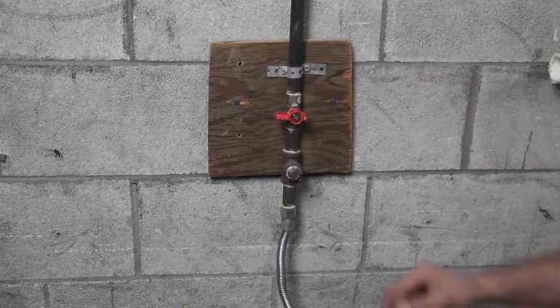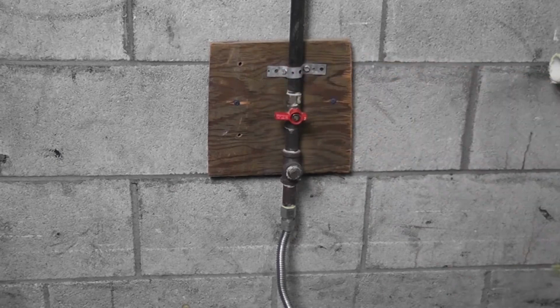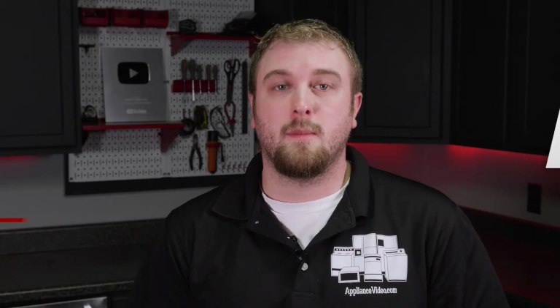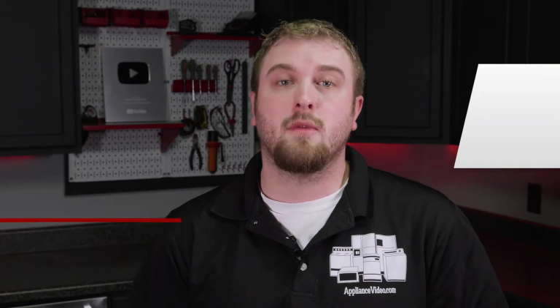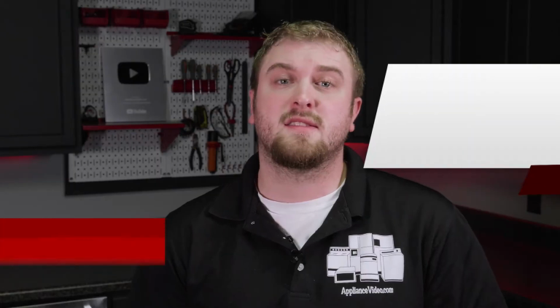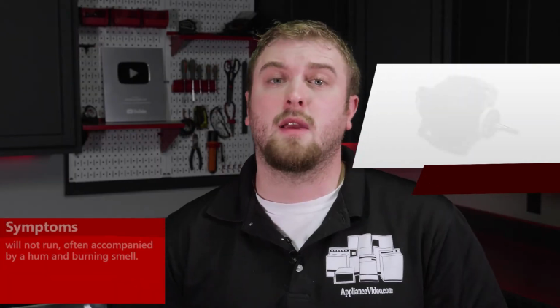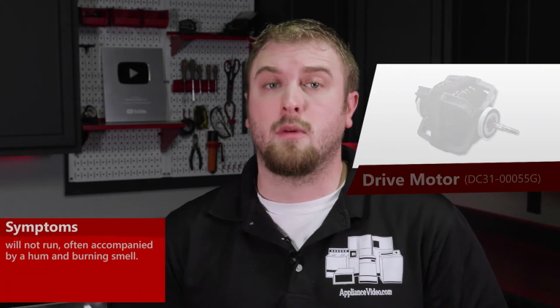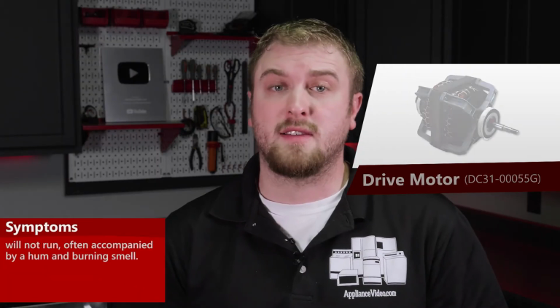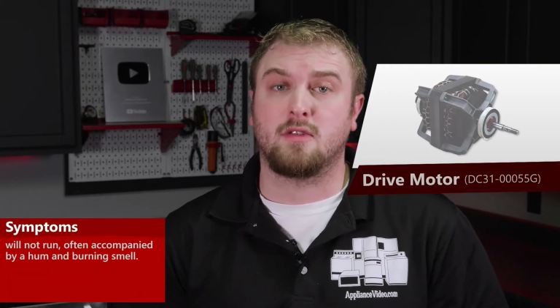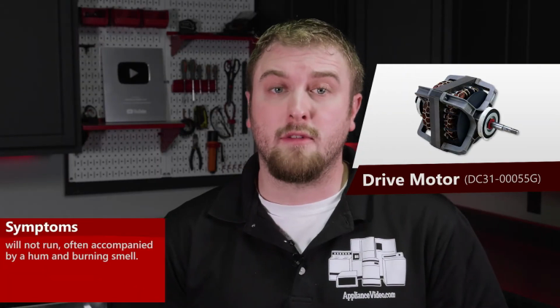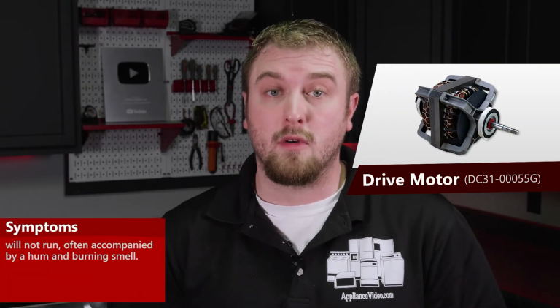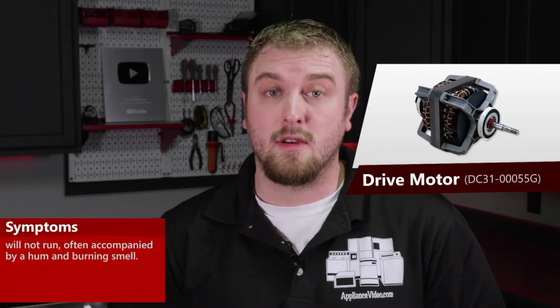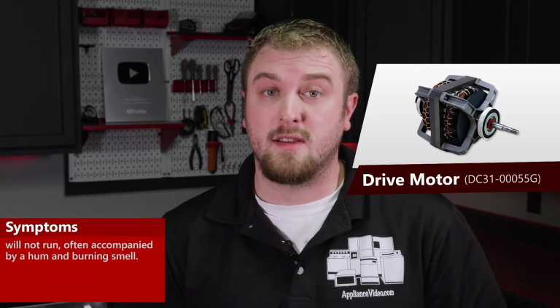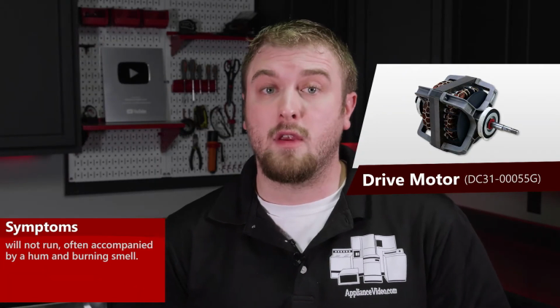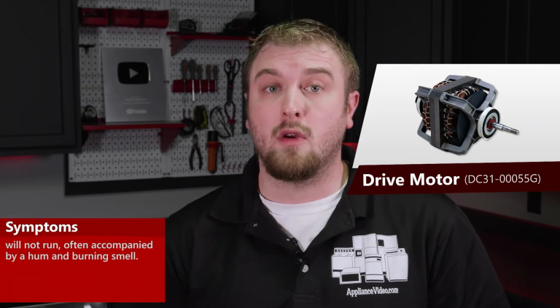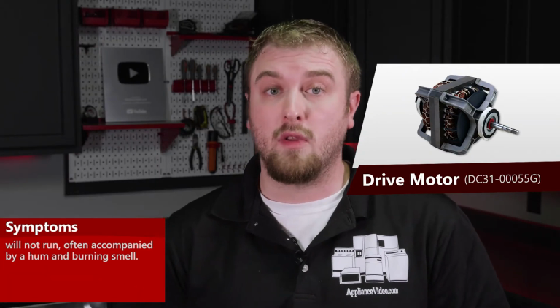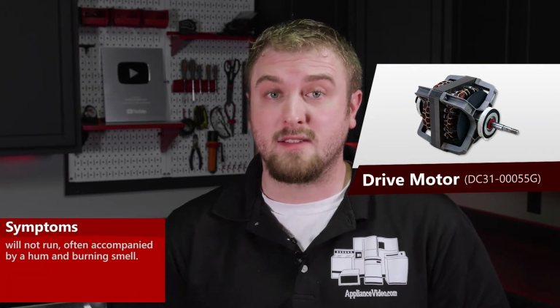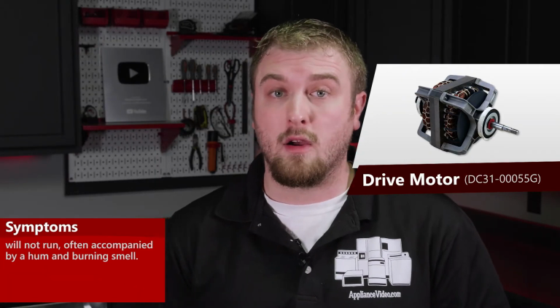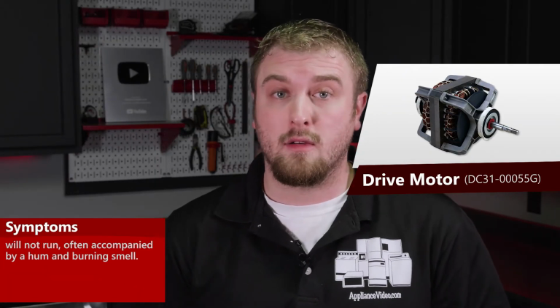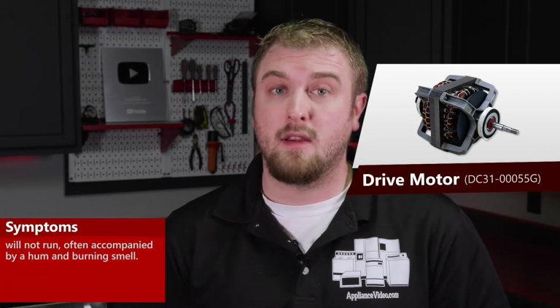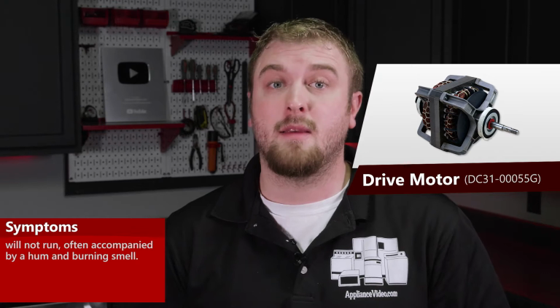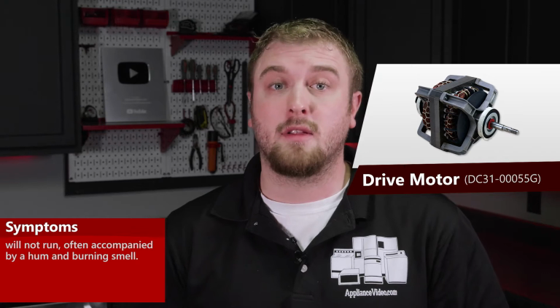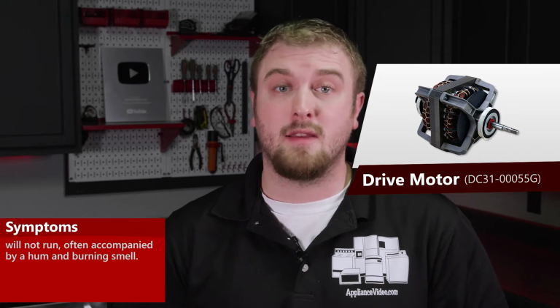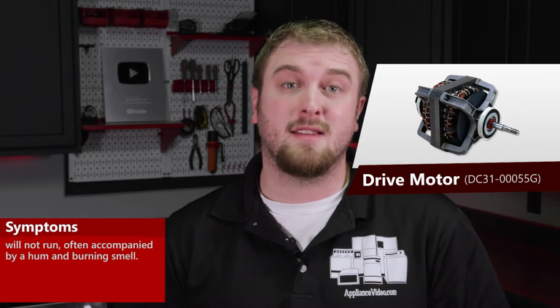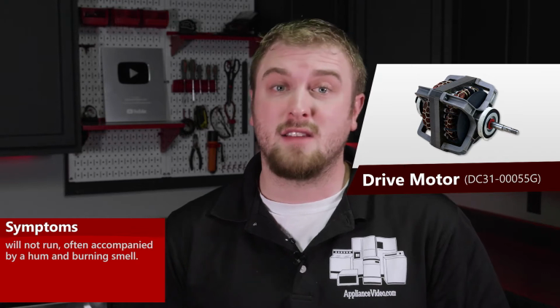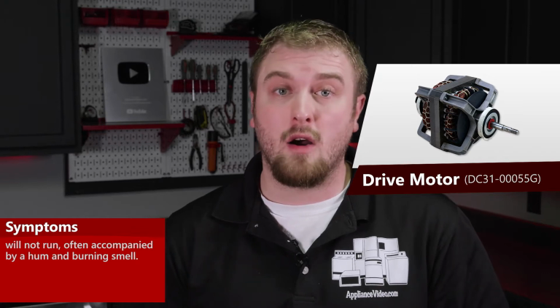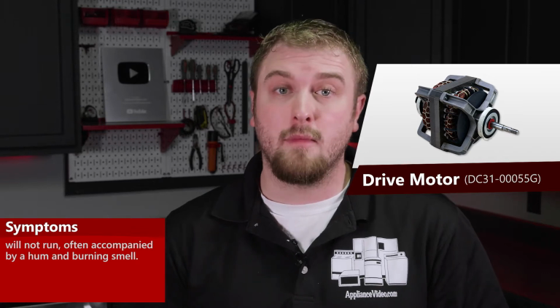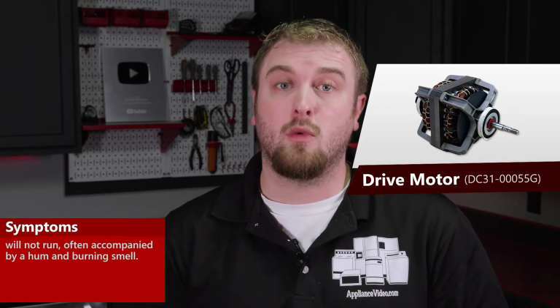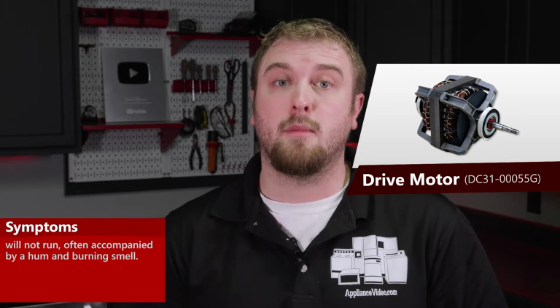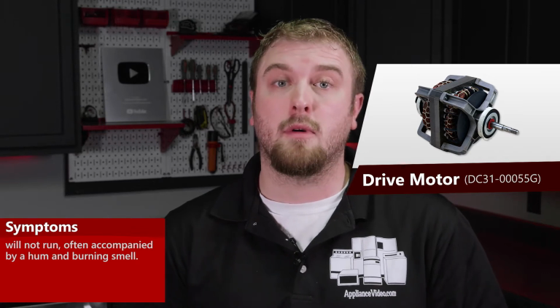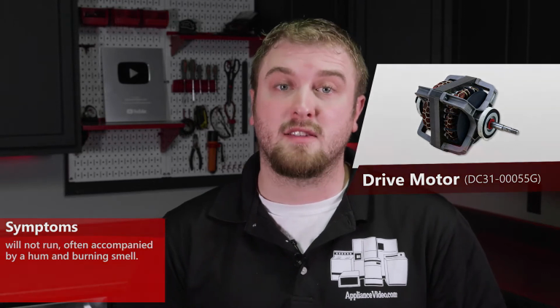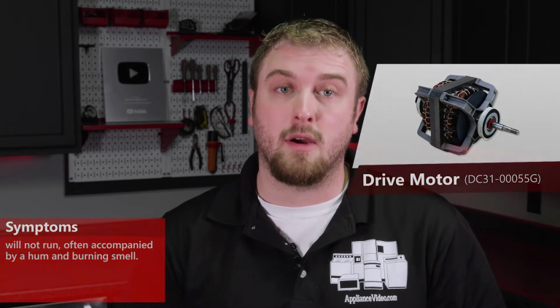The main reasons why you'd be replacing a drive motor is if the unit will not start — it typically tends to hum and will emit a burning smell.